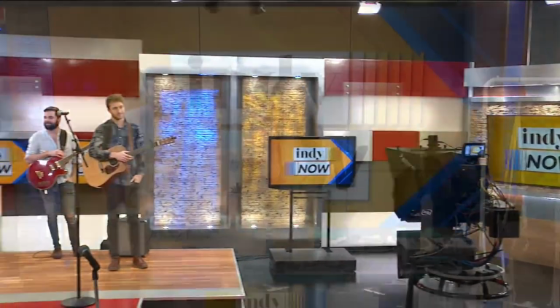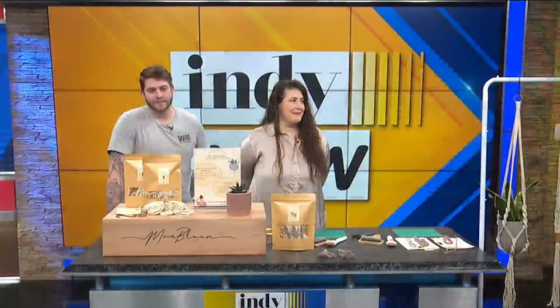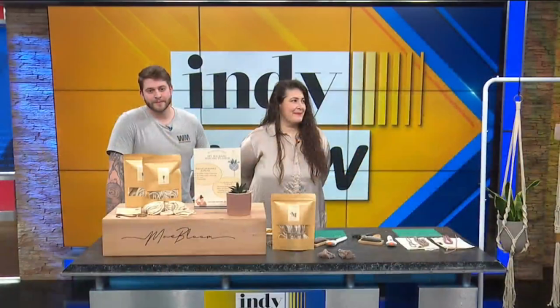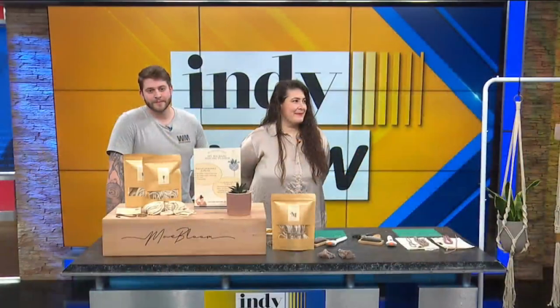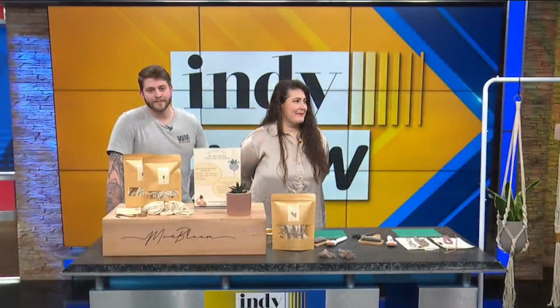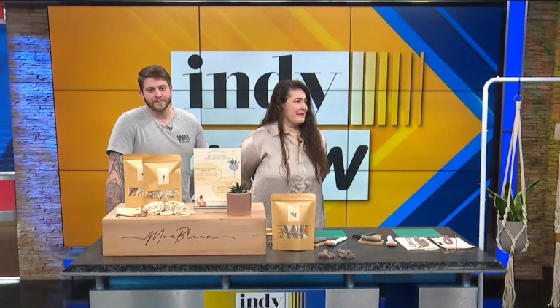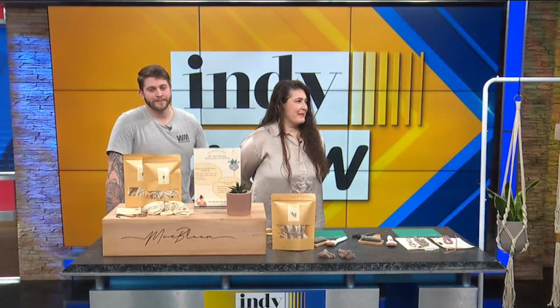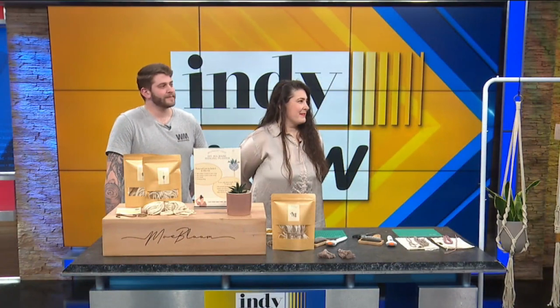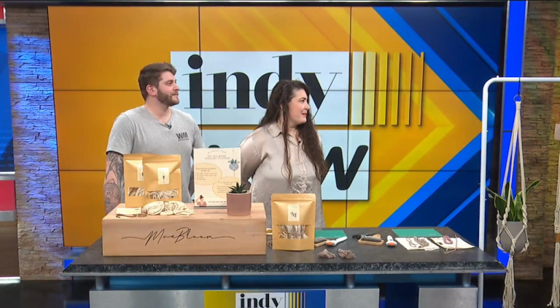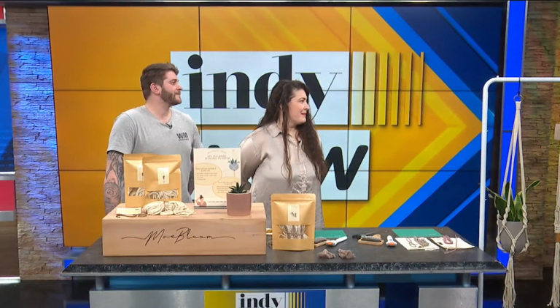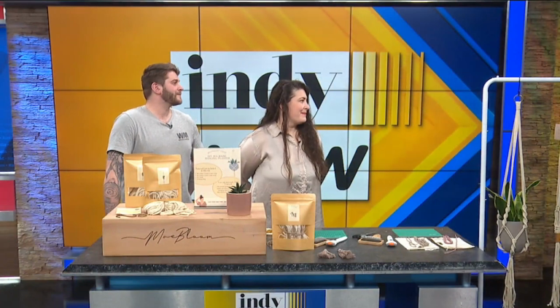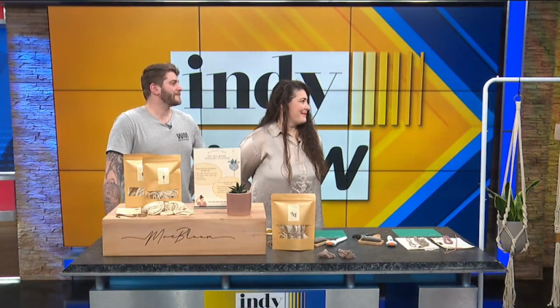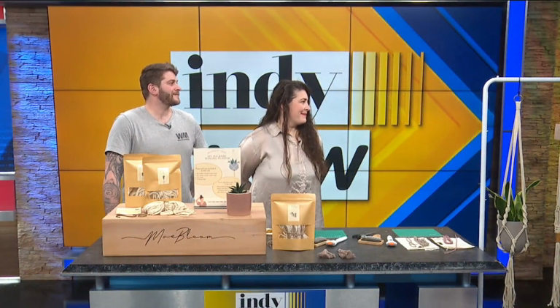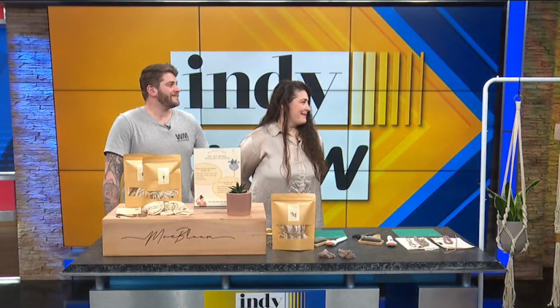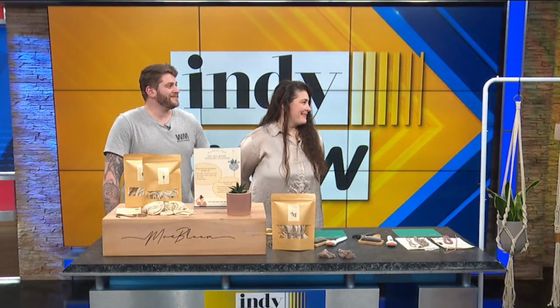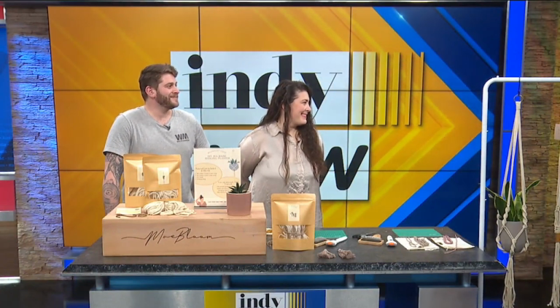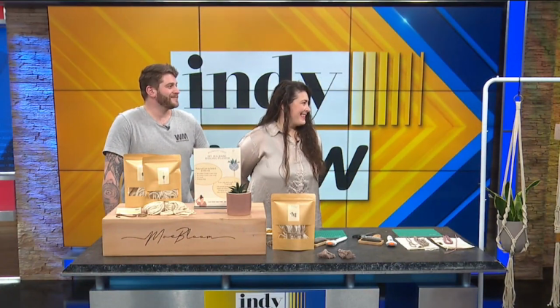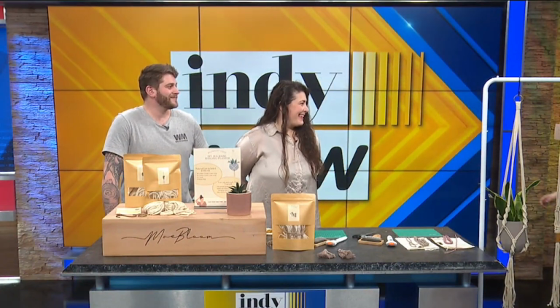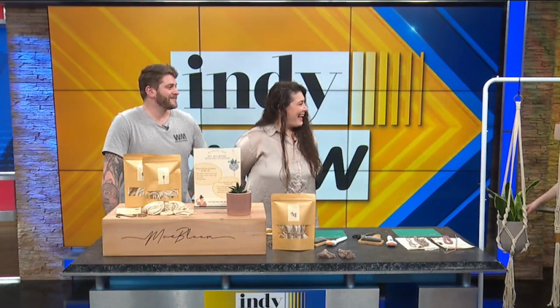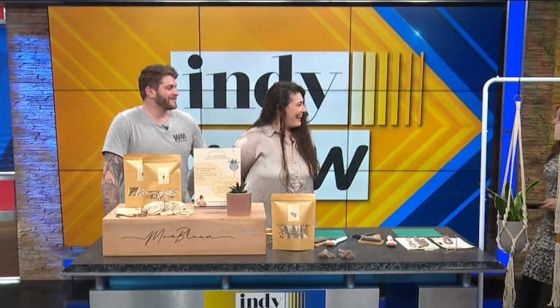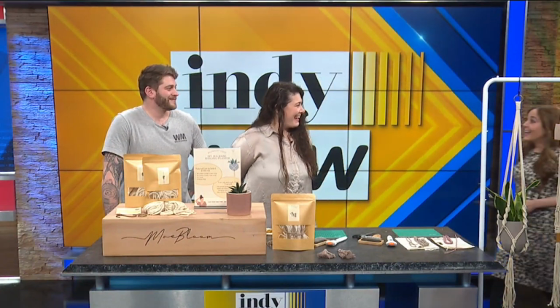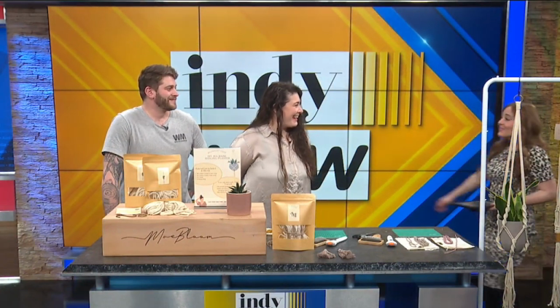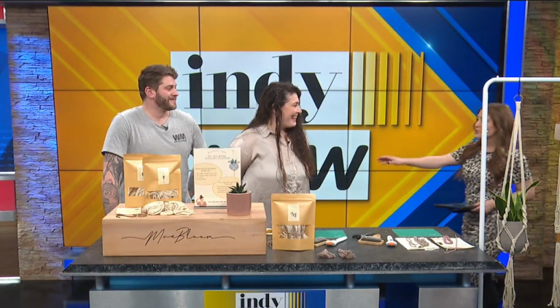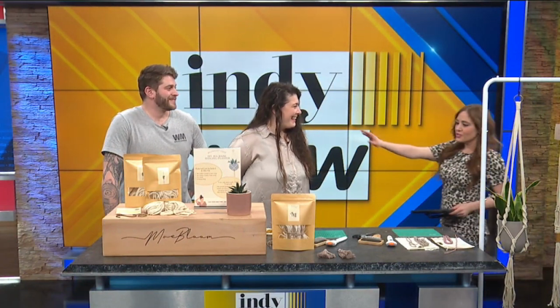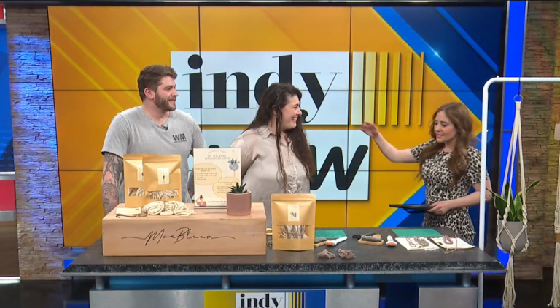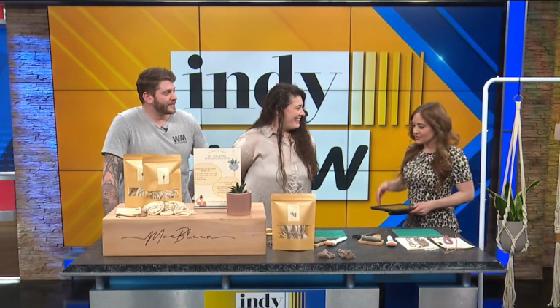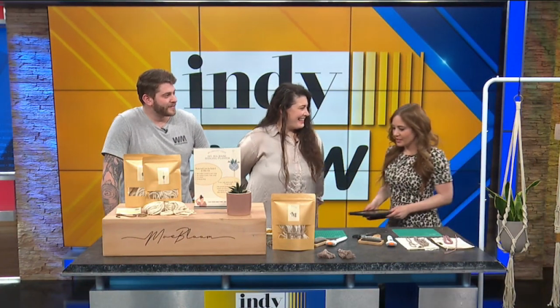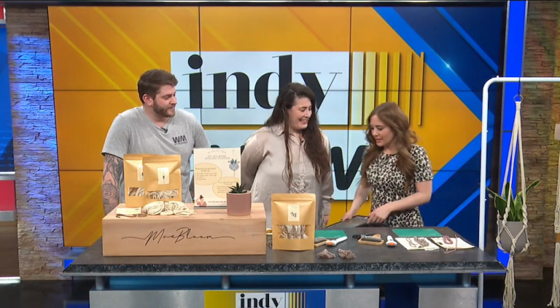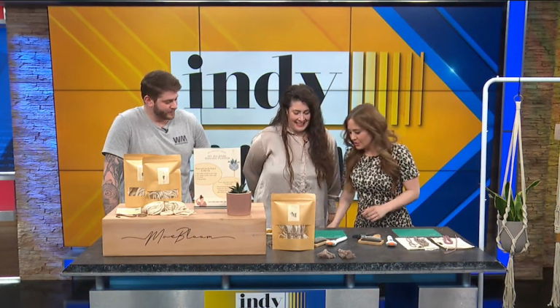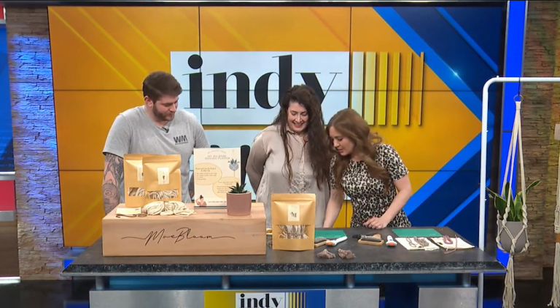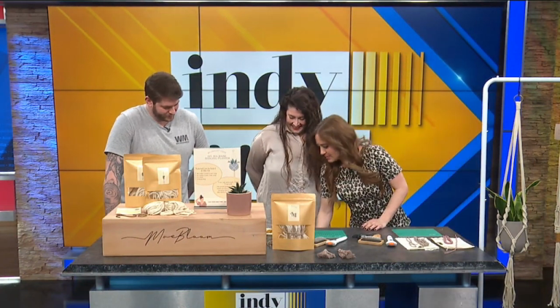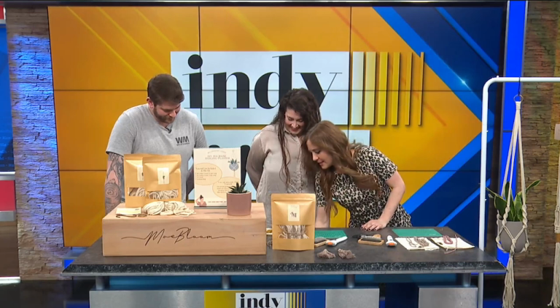Jordan and Jessie Wetscher from May & Bloom are over here. We got Jordan, Jessie, and Jillian — the J Dream Team.